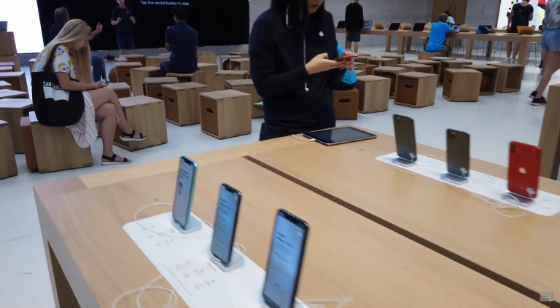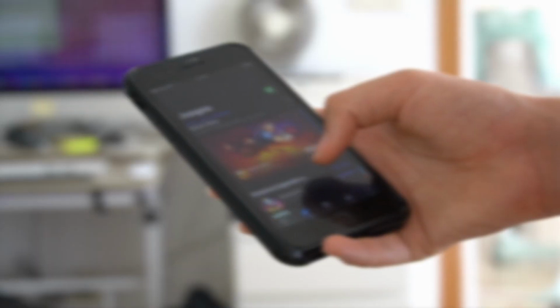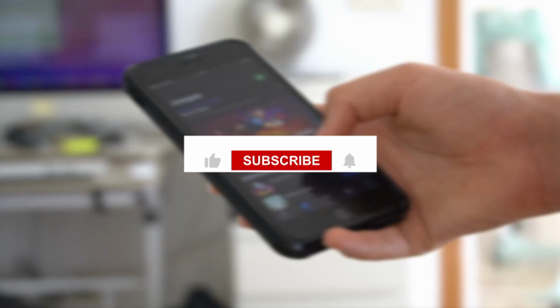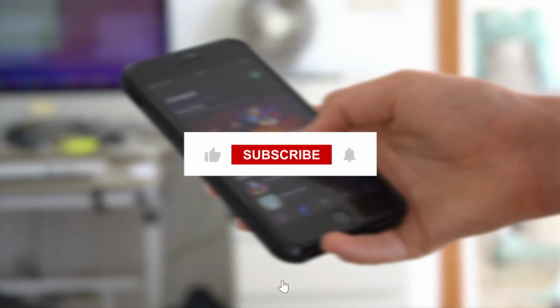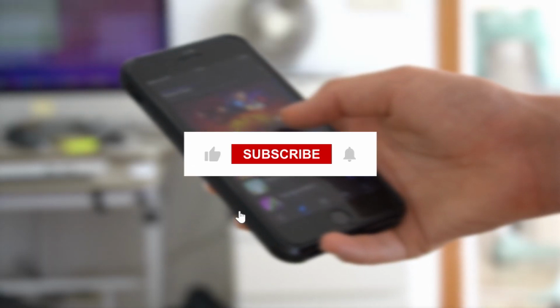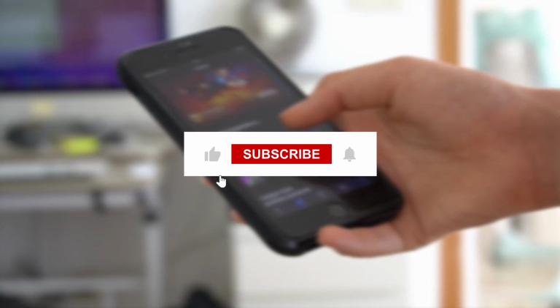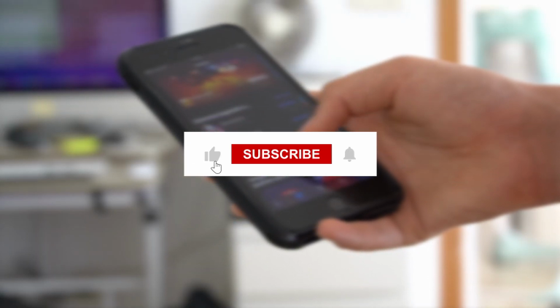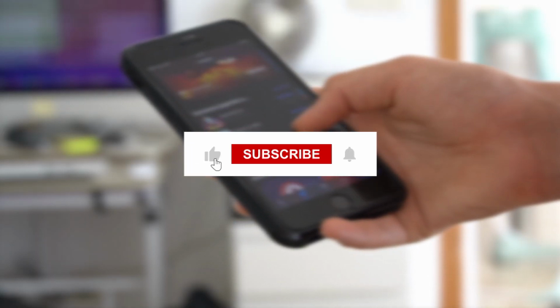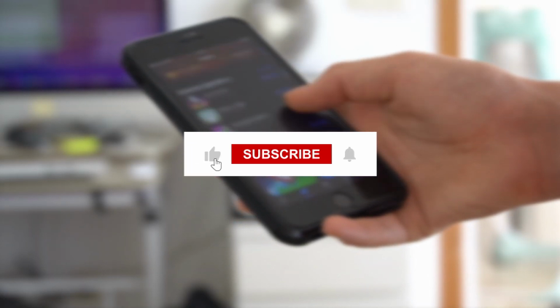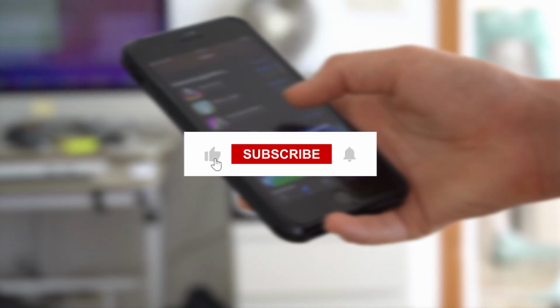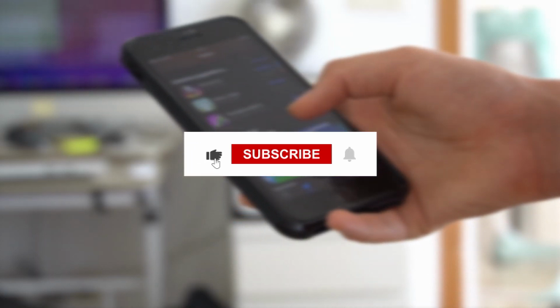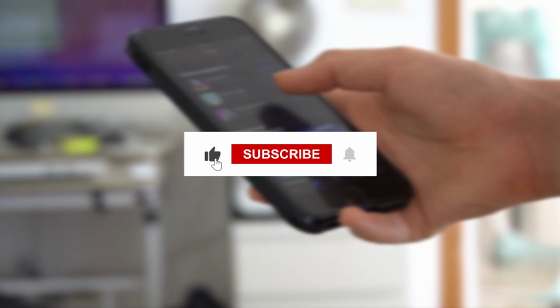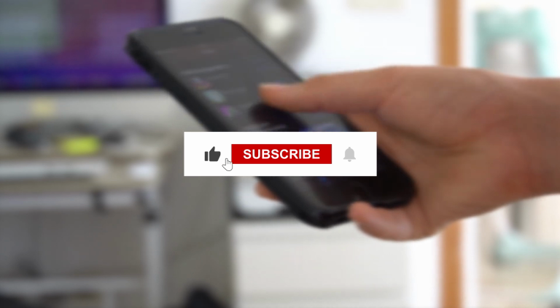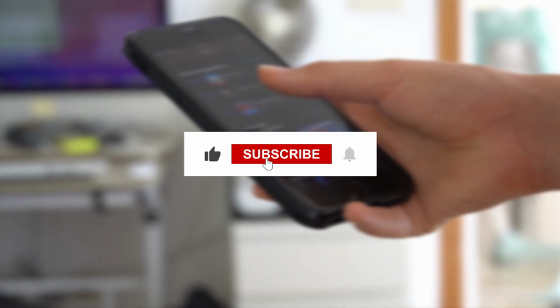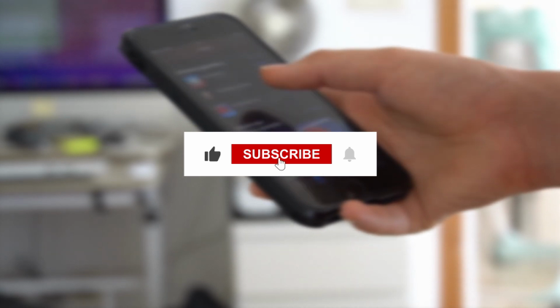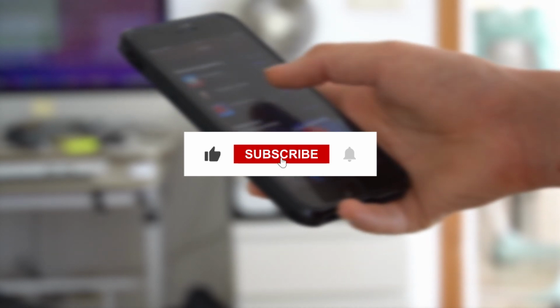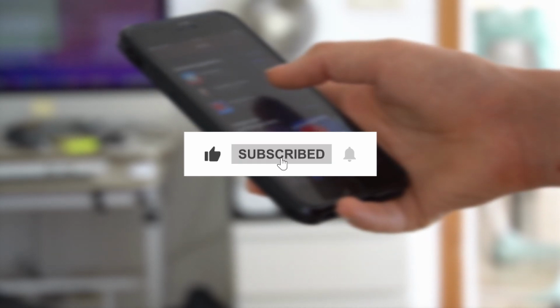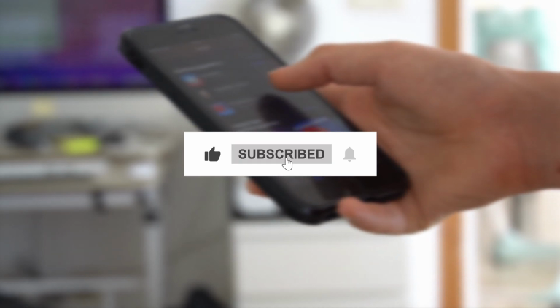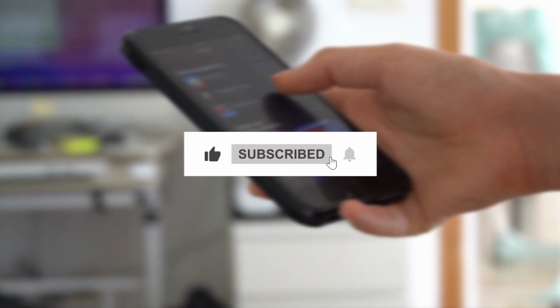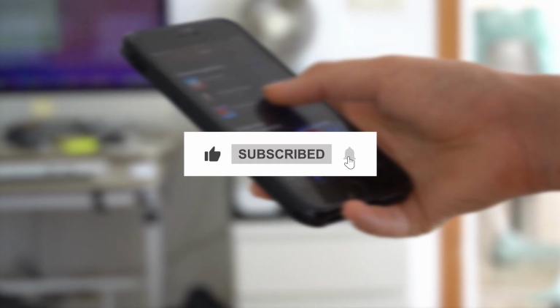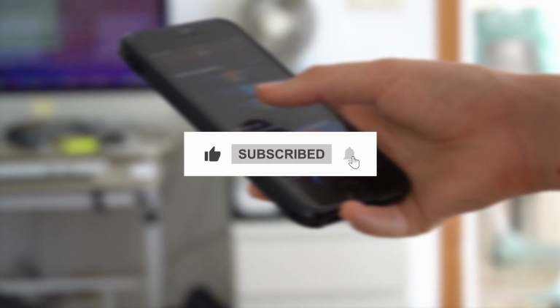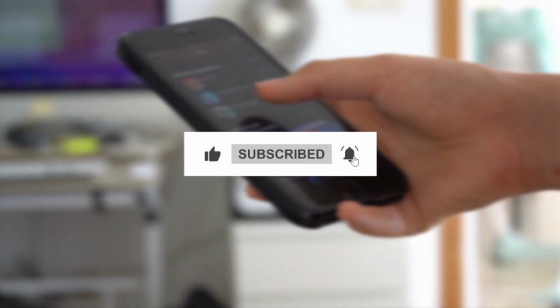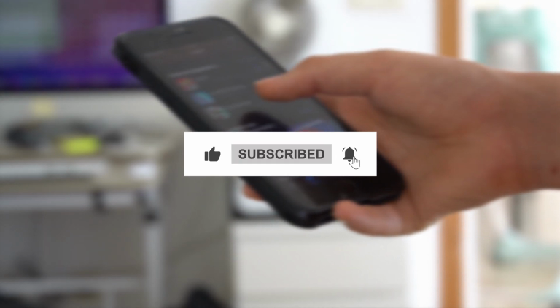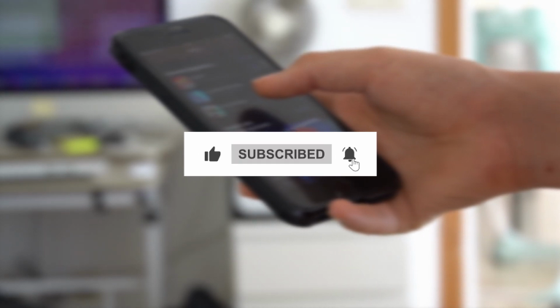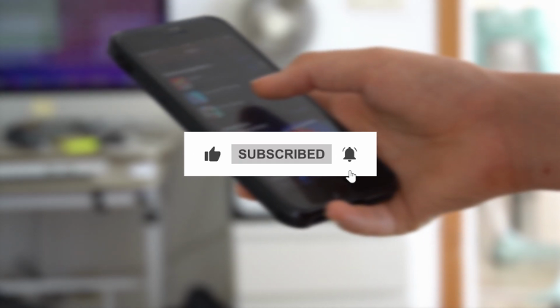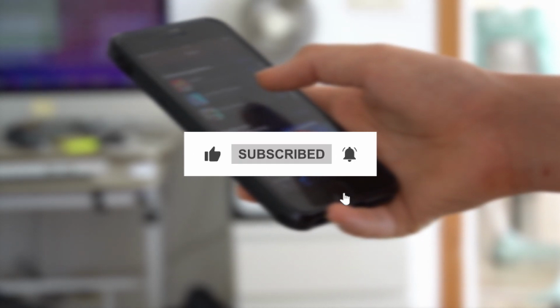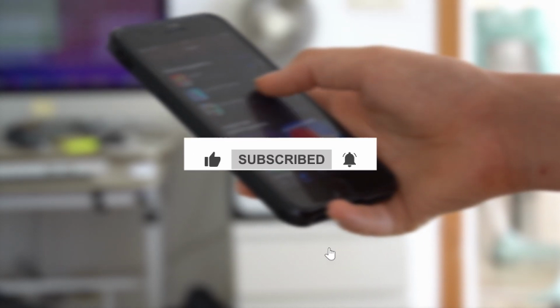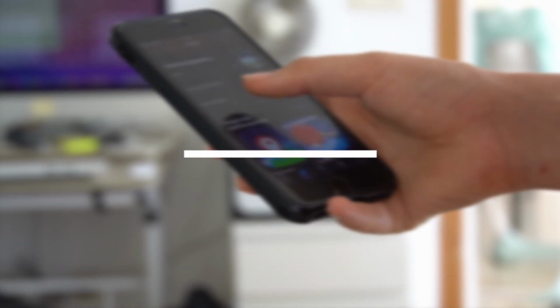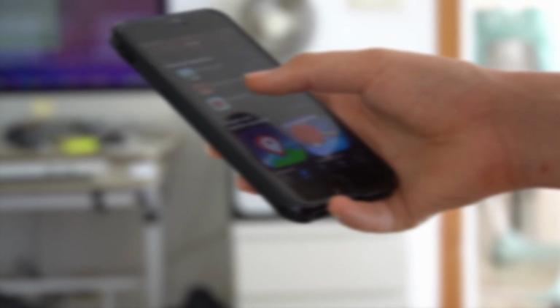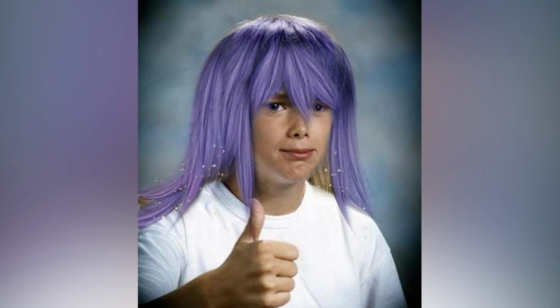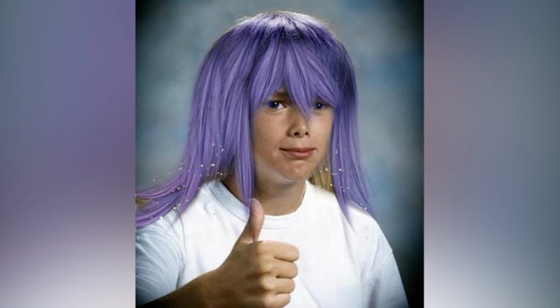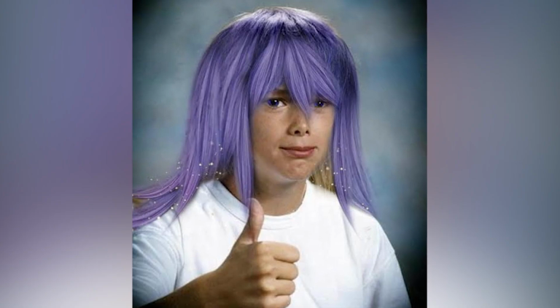If you like it, don't forget to comment, like, and subscribe. Good luck!